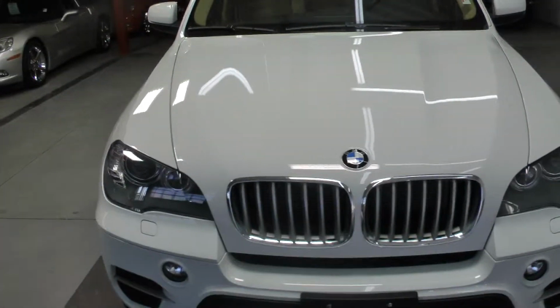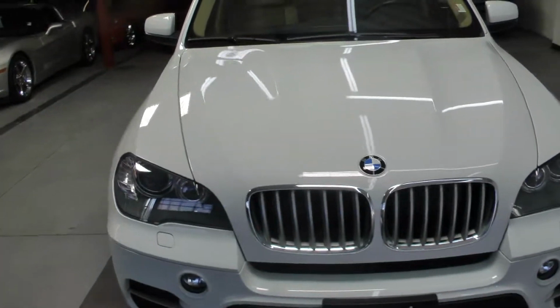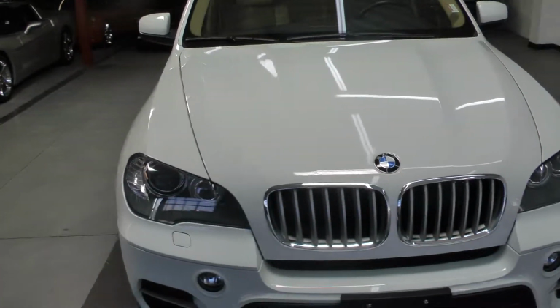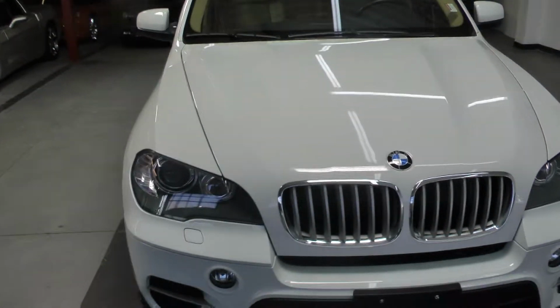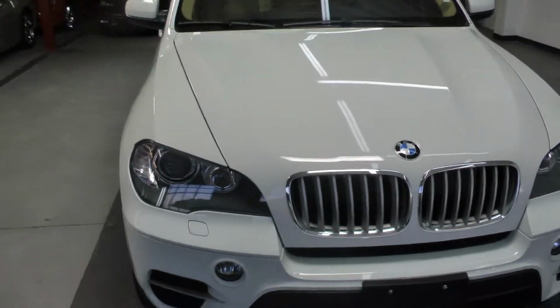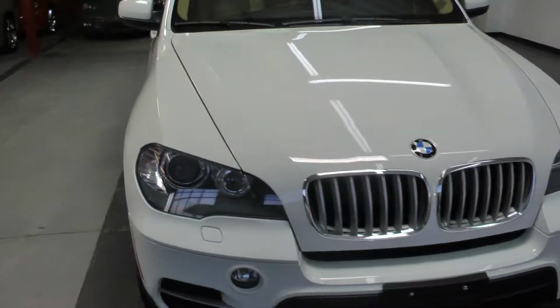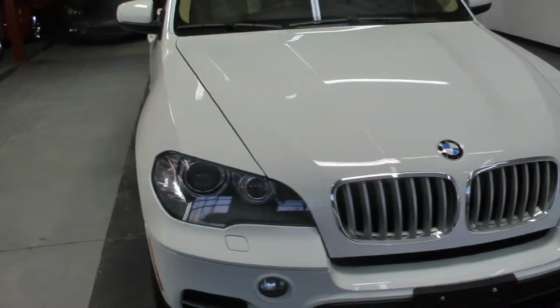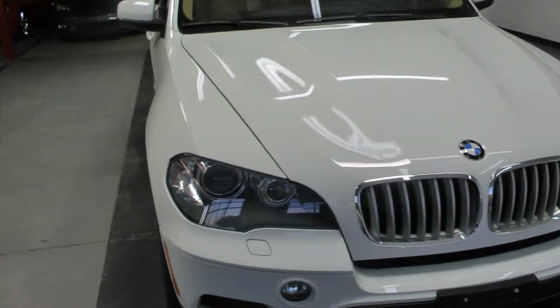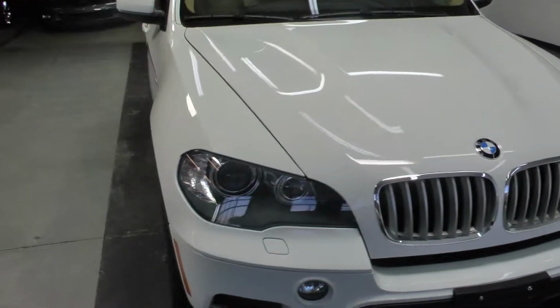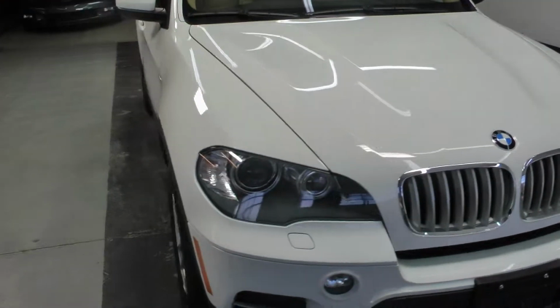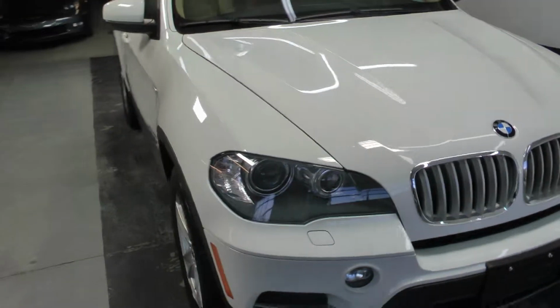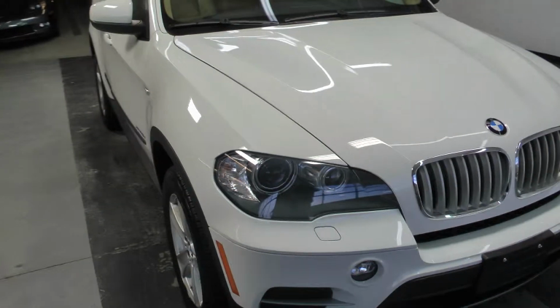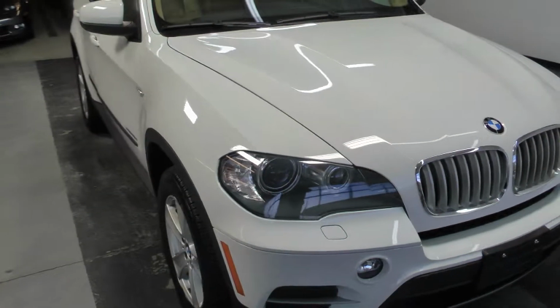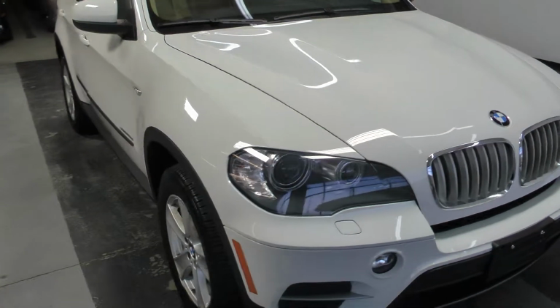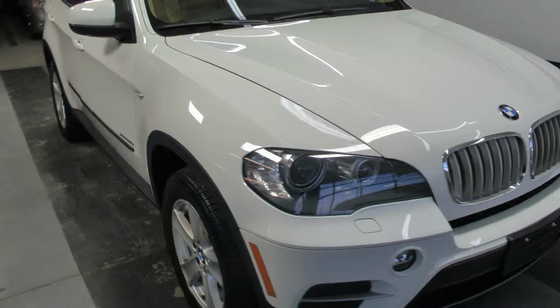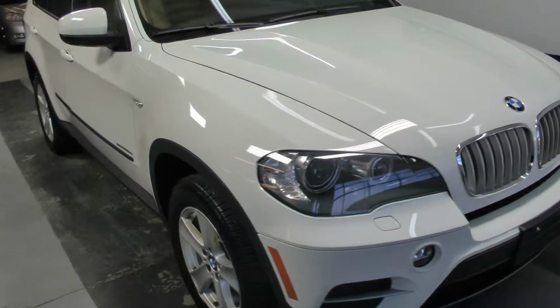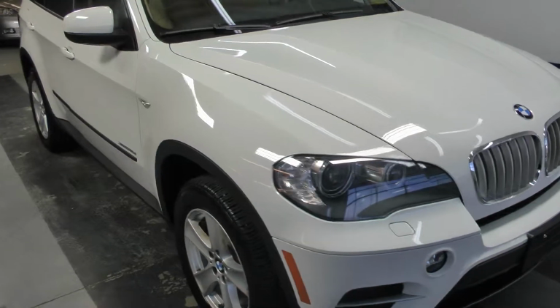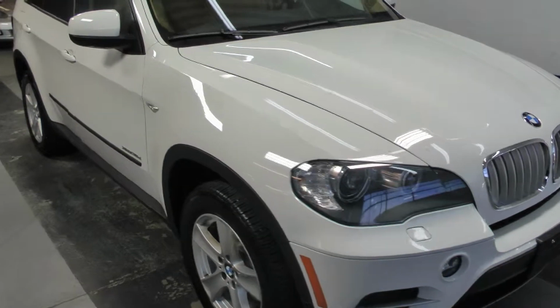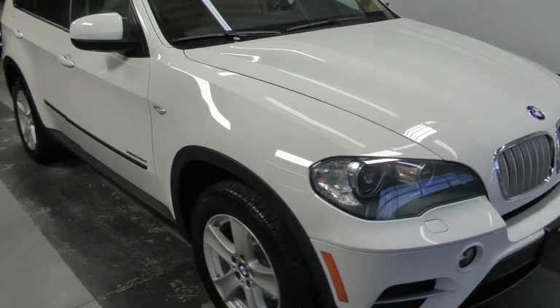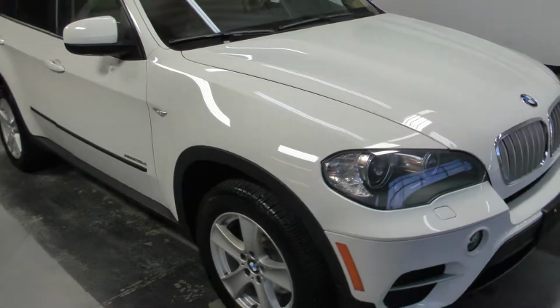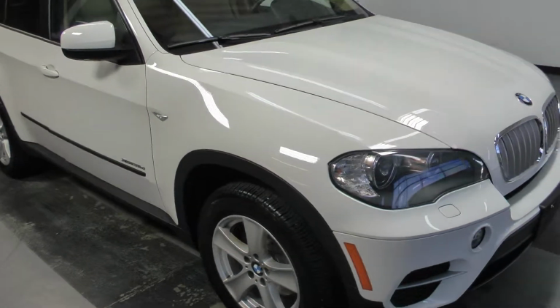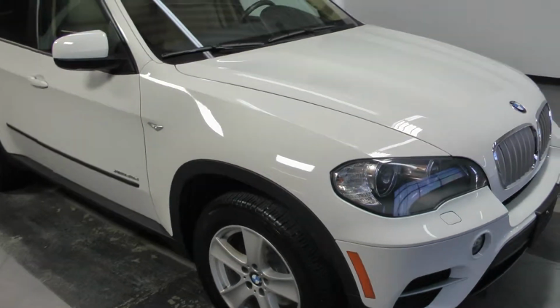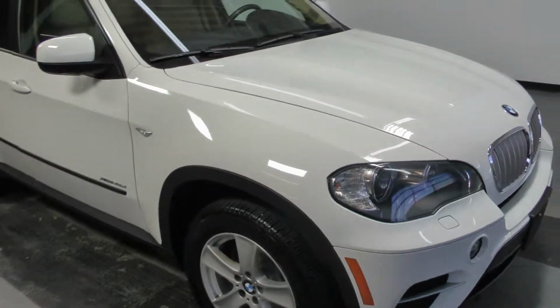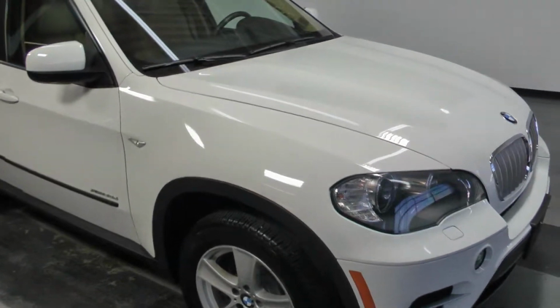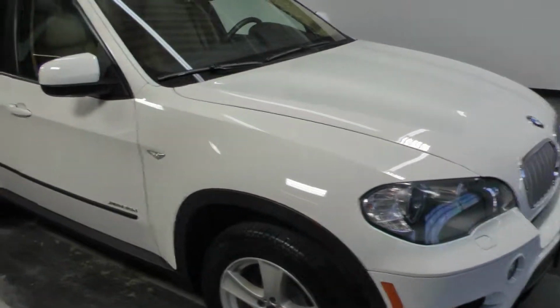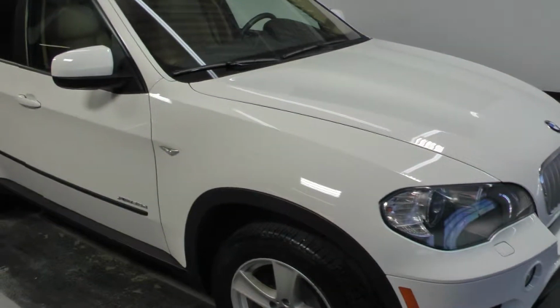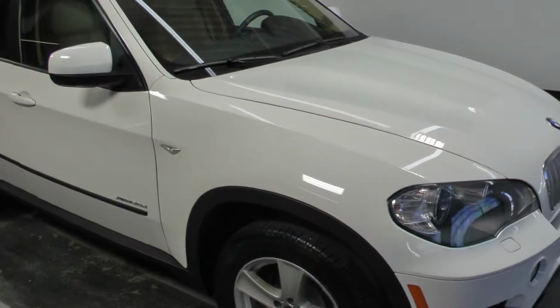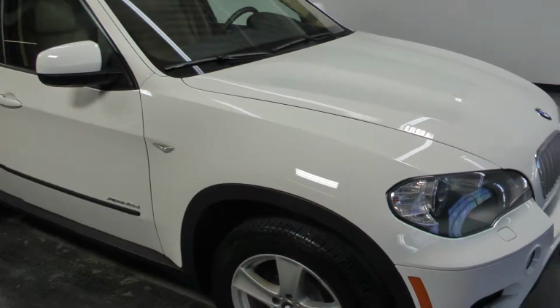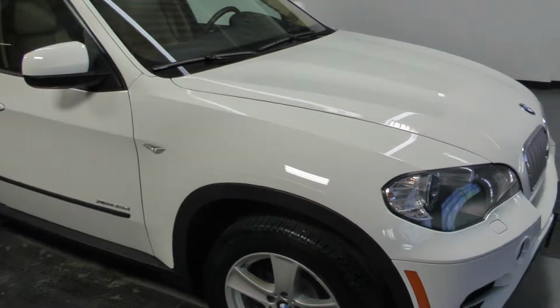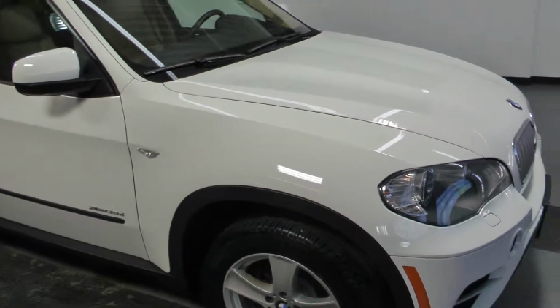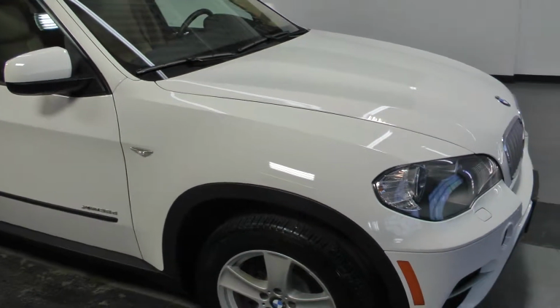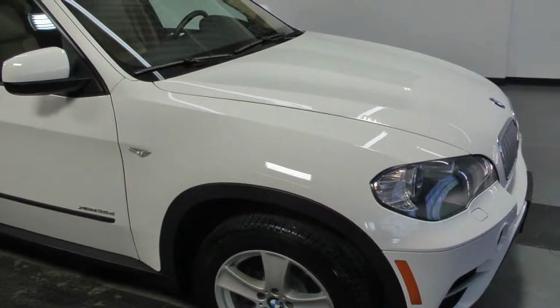Come see this awesome X5 at Canadian Auto Associates in Guelph. Thank you.